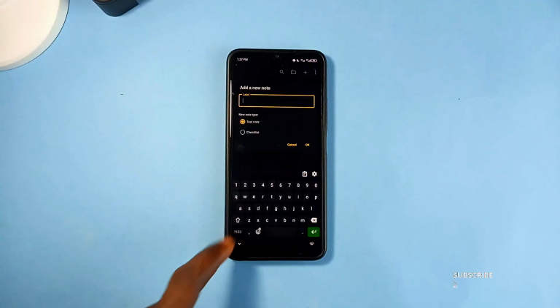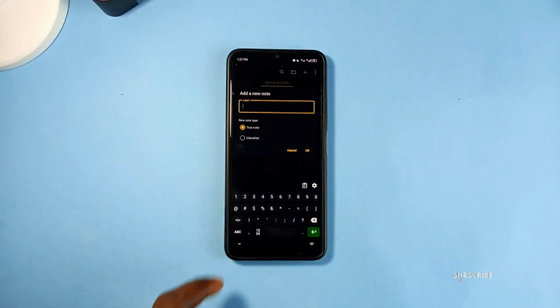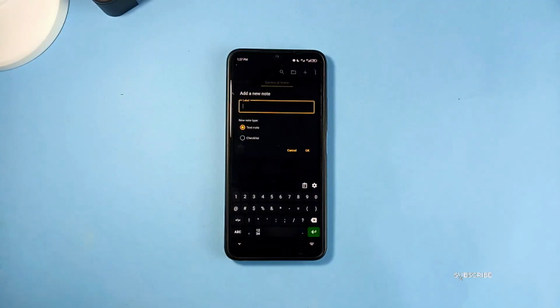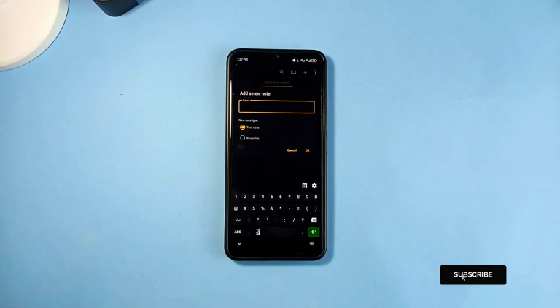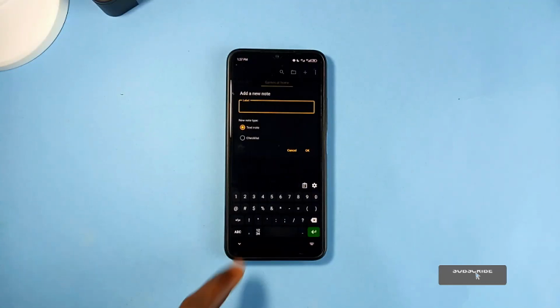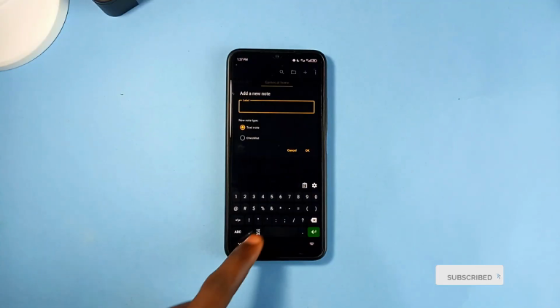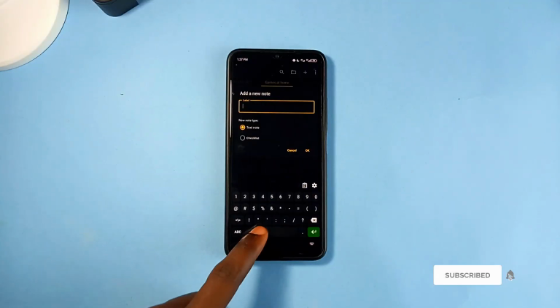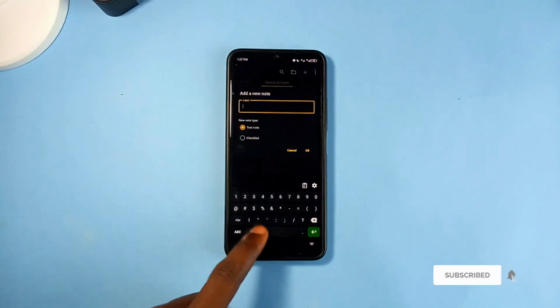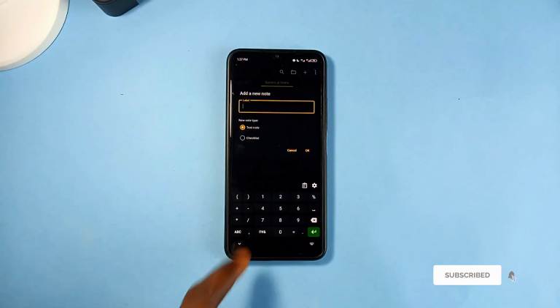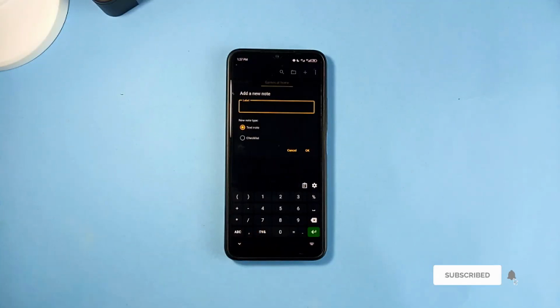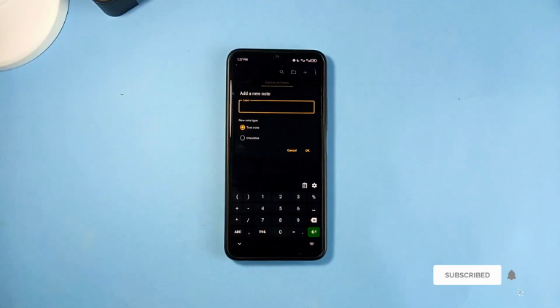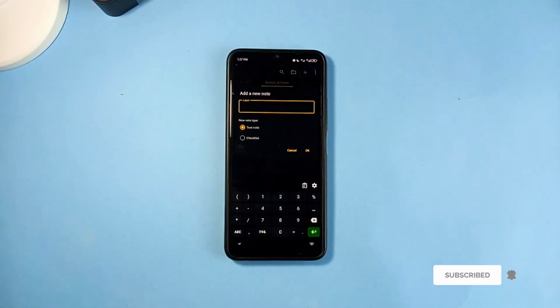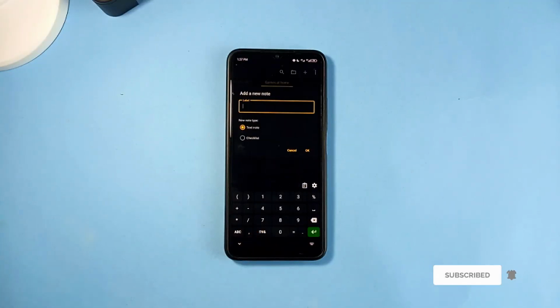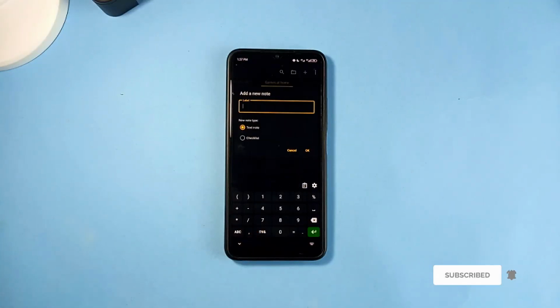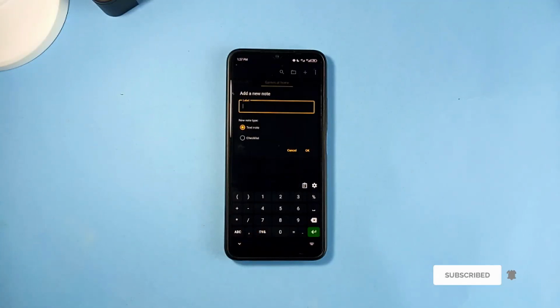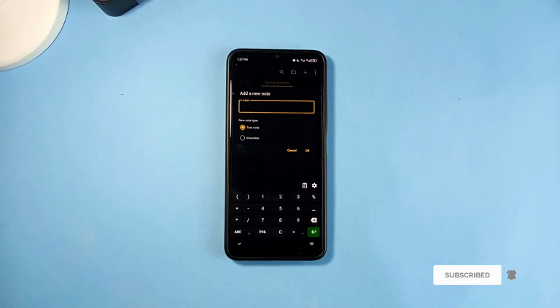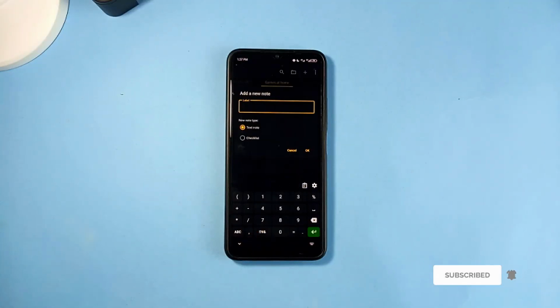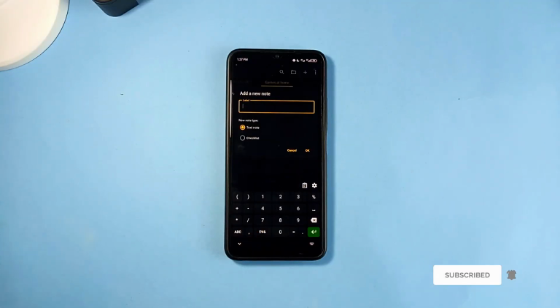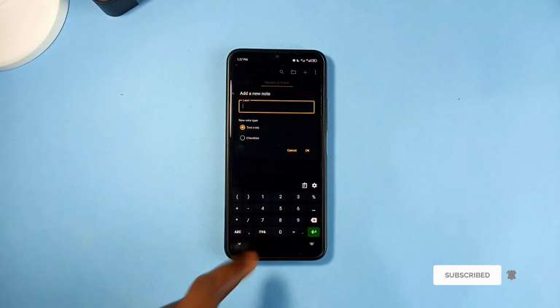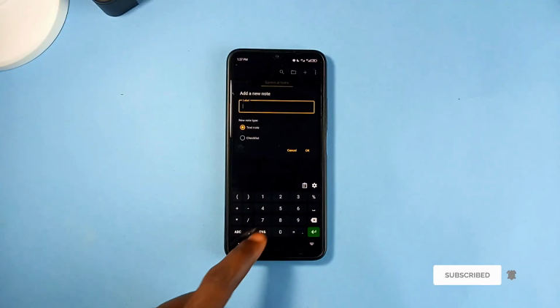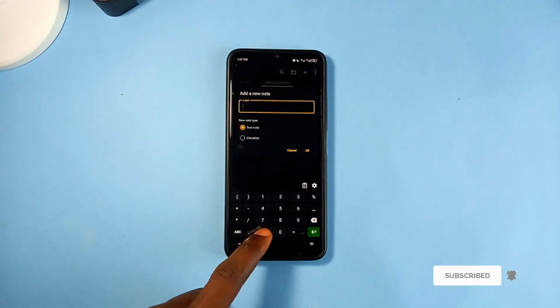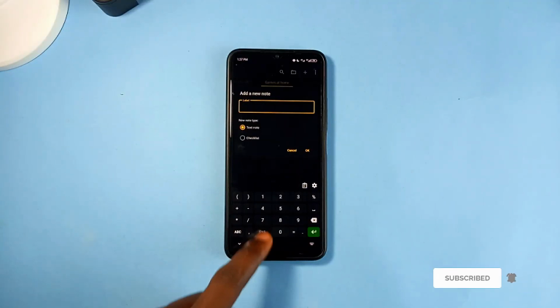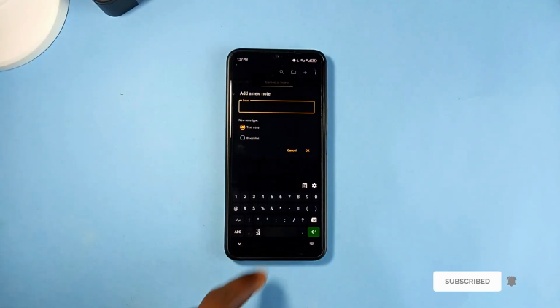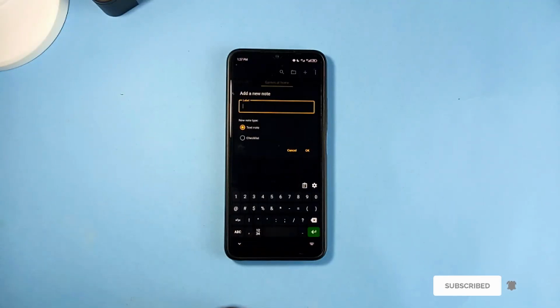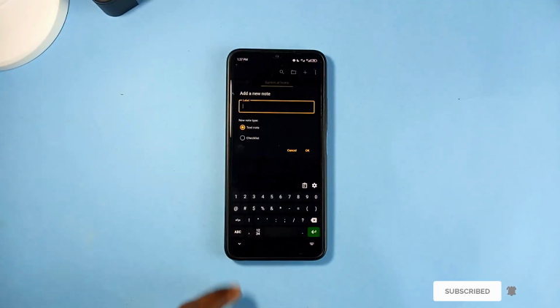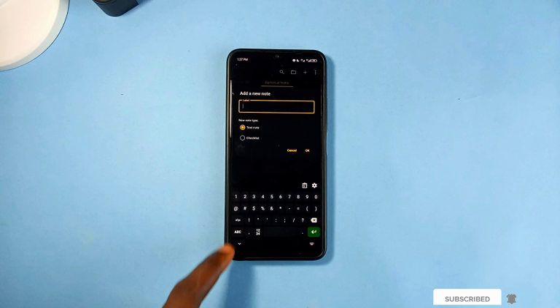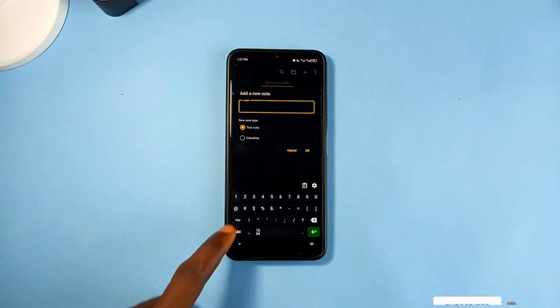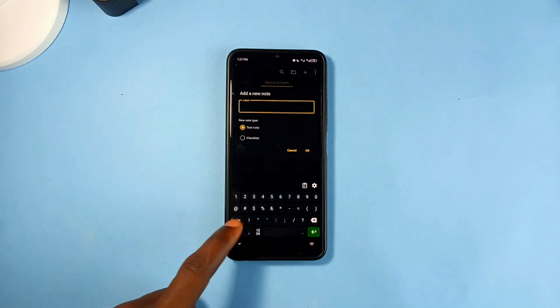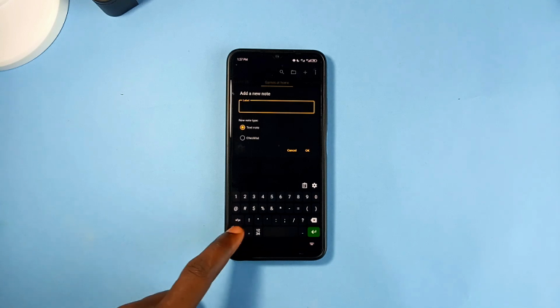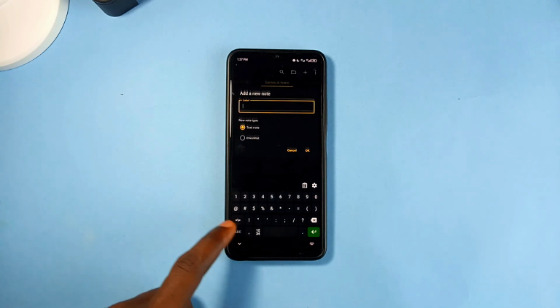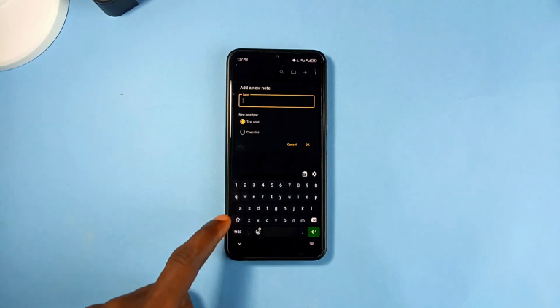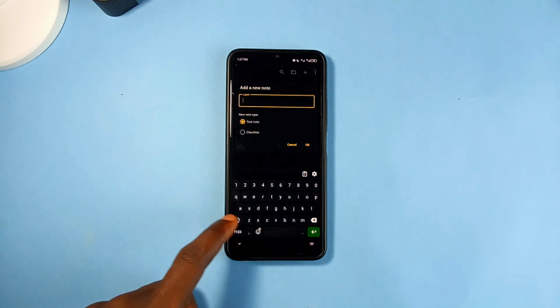But if you want a simple and secure keyboard which might not collect data, then this one is for you.